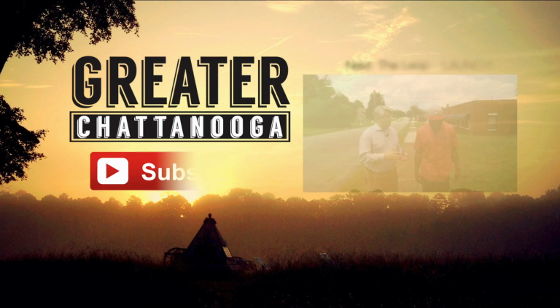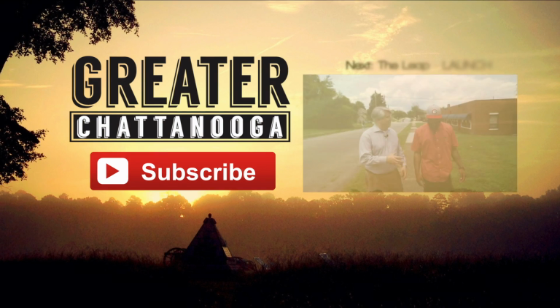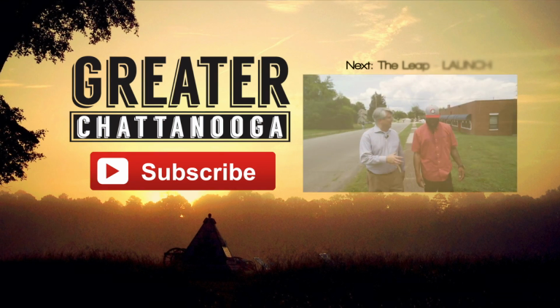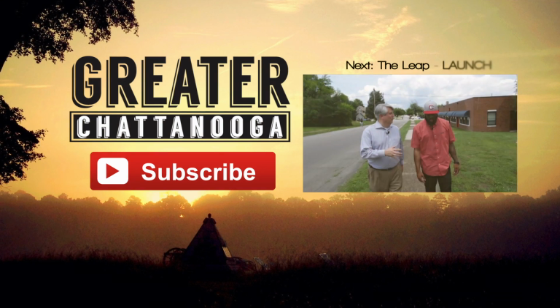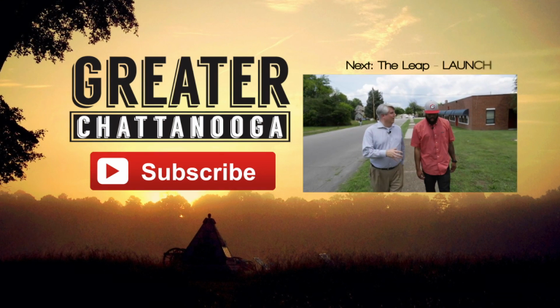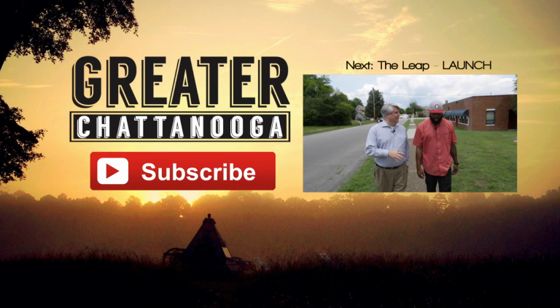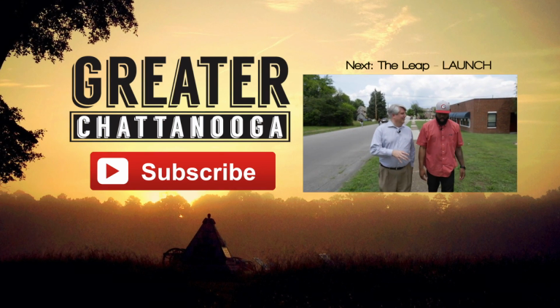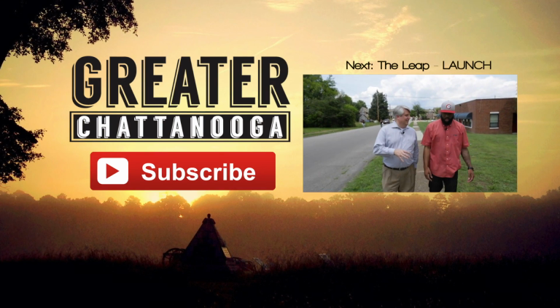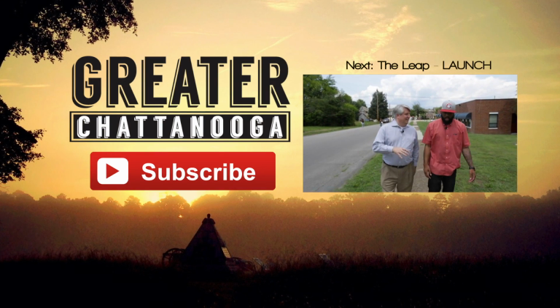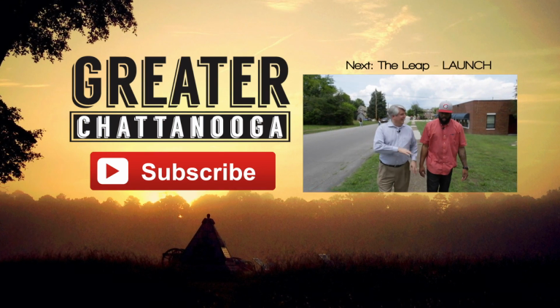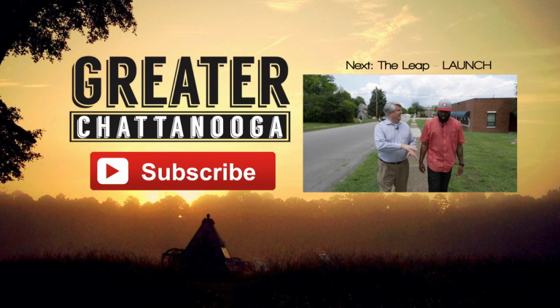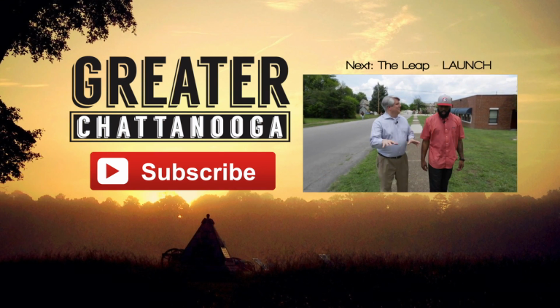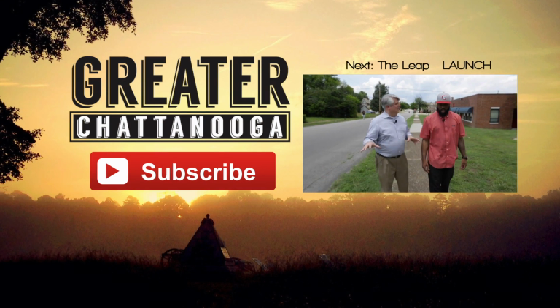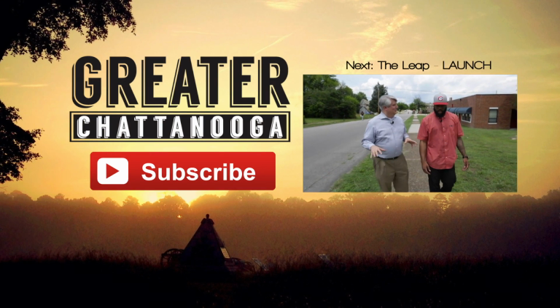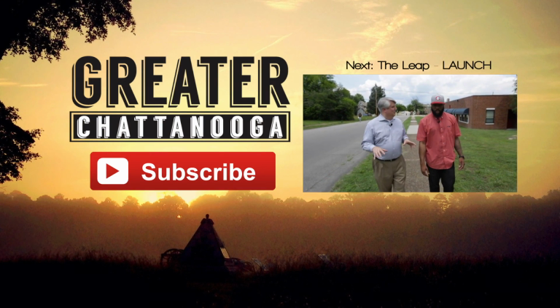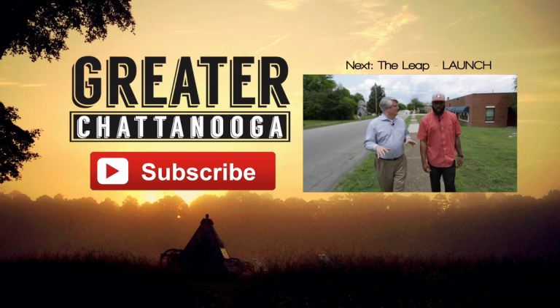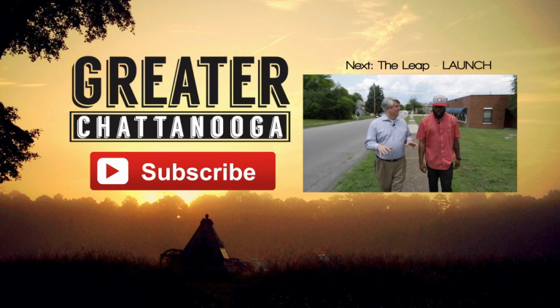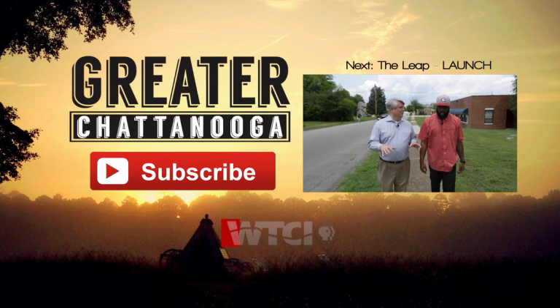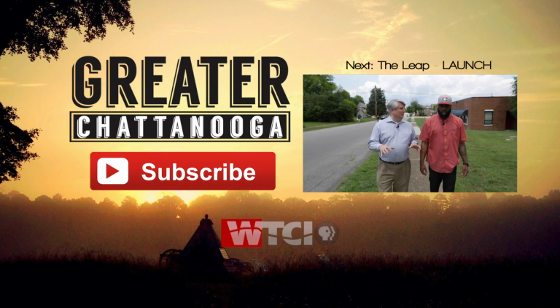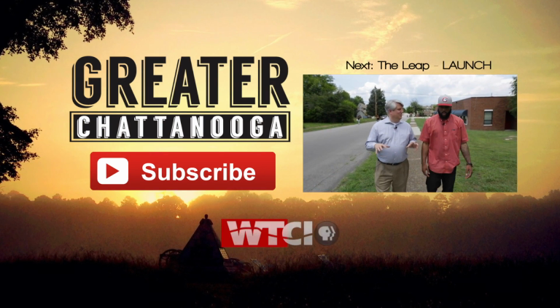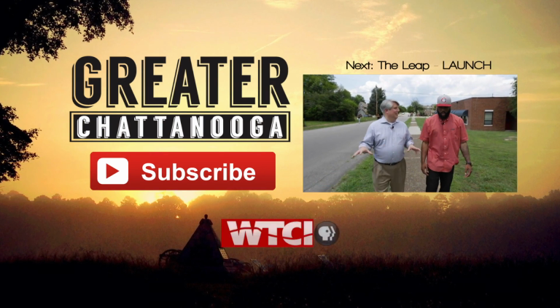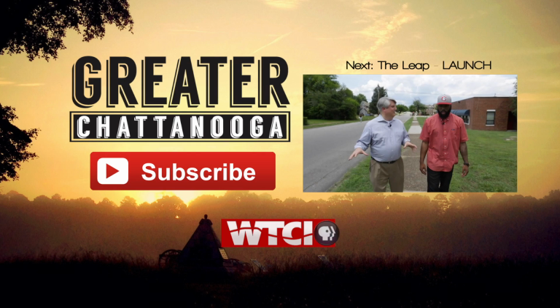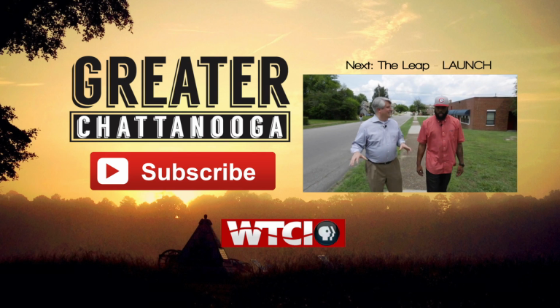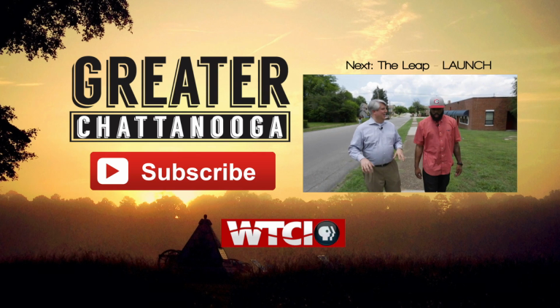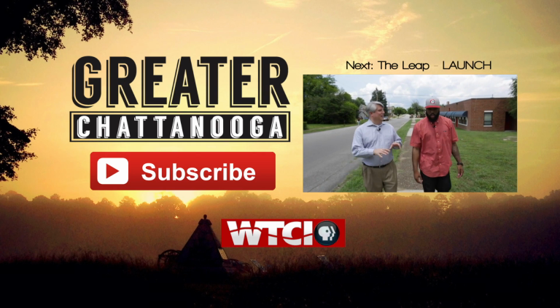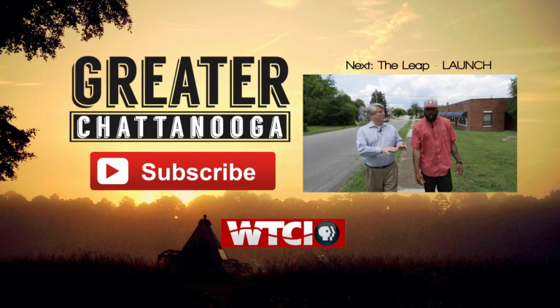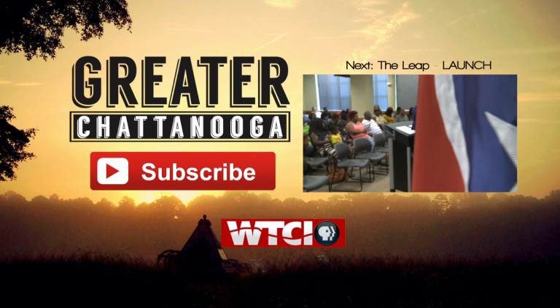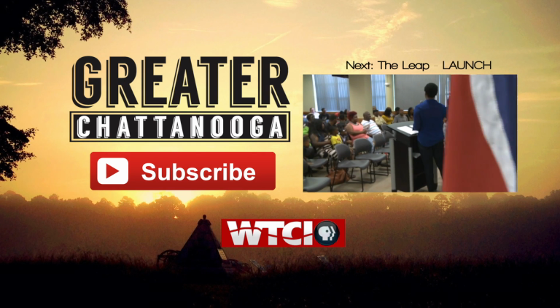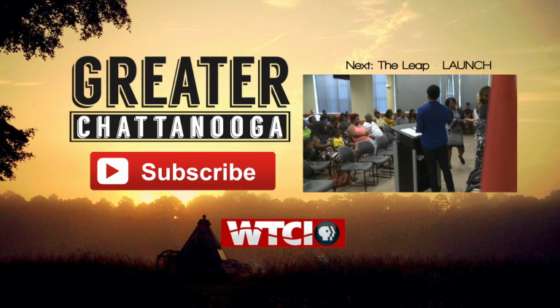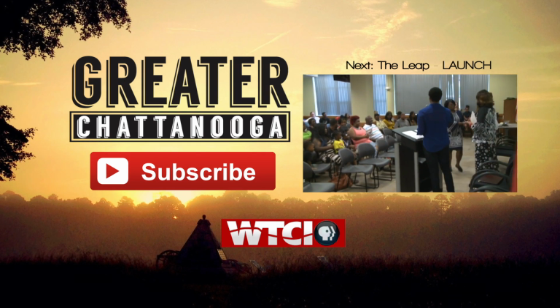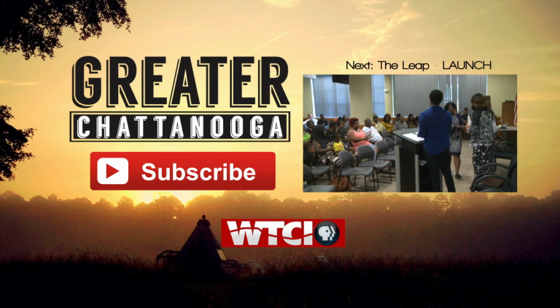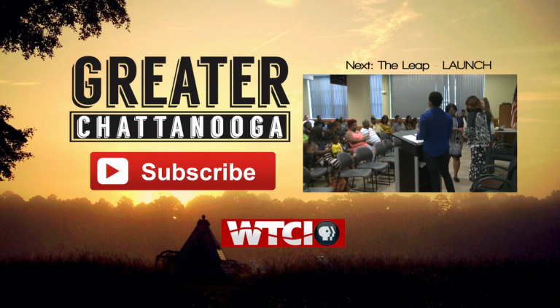If you enjoyed this episode and want to see more of the series, subscribe on YouTube to be notified when new stories are available.